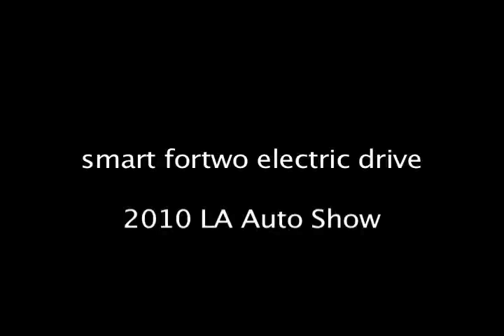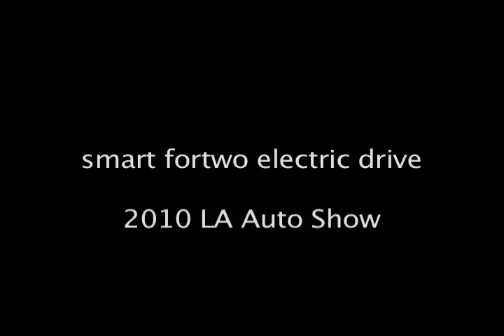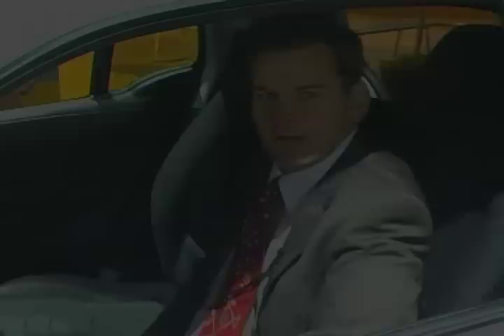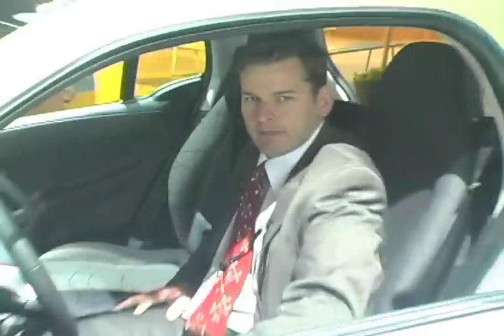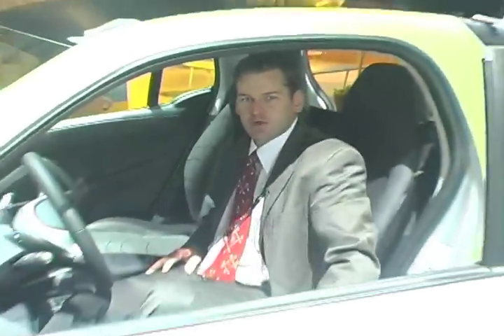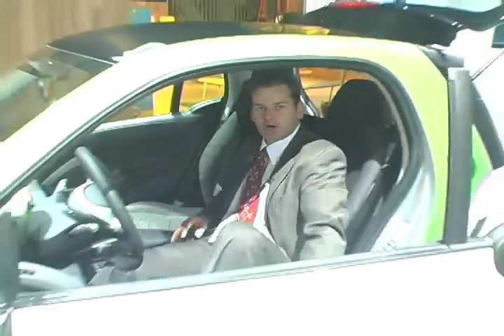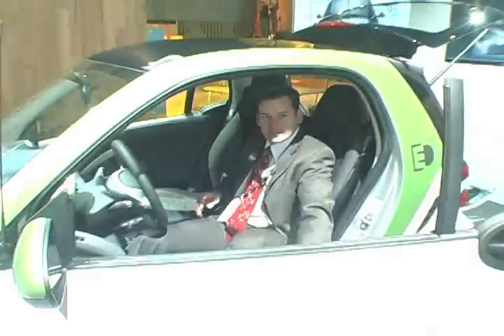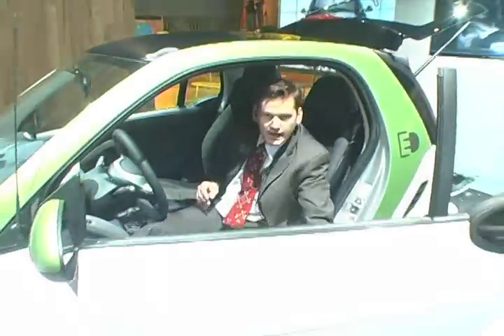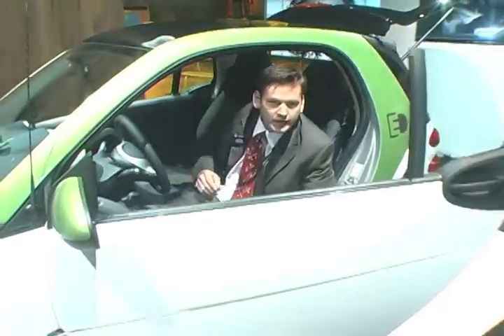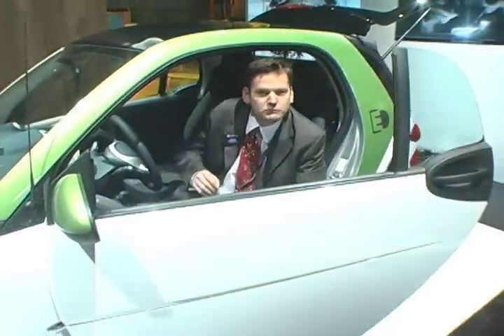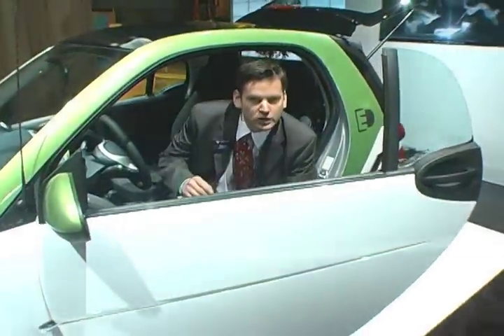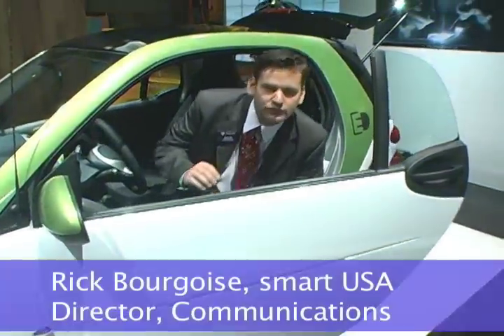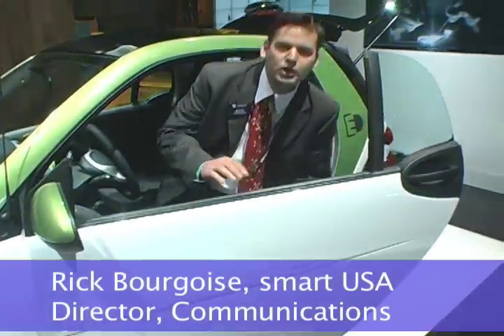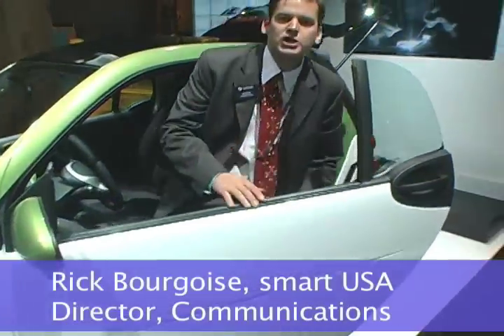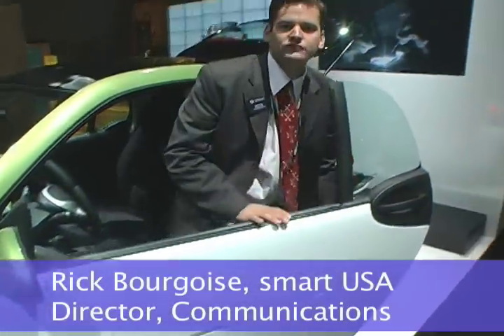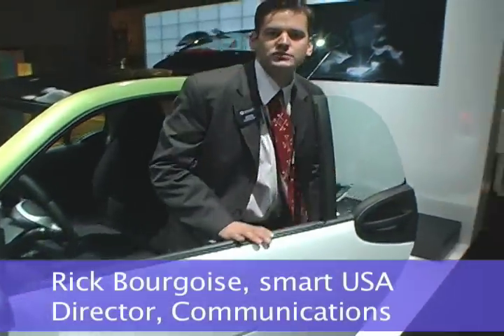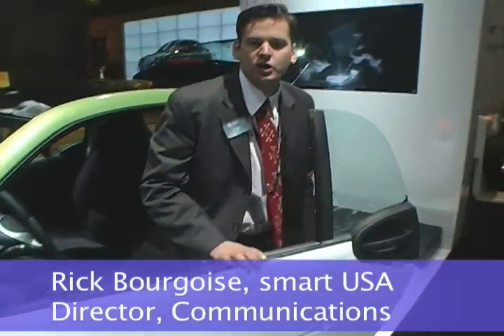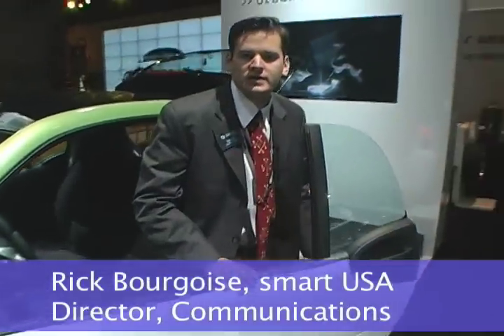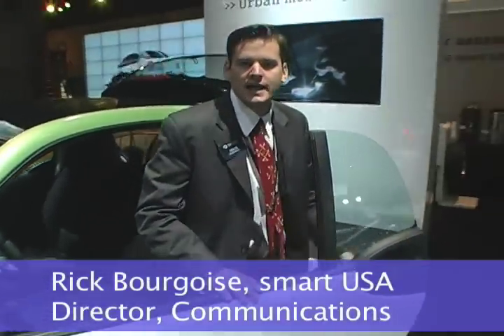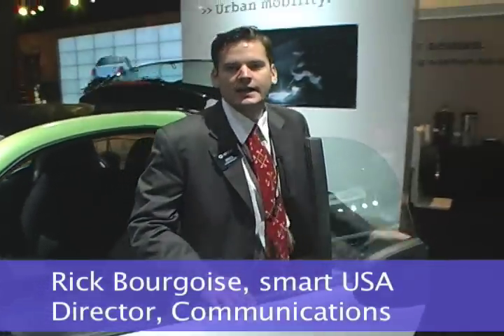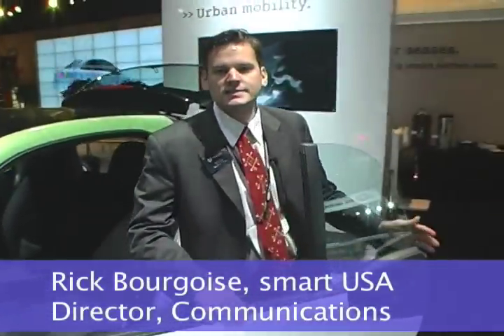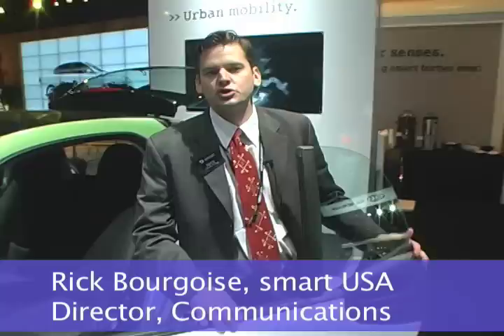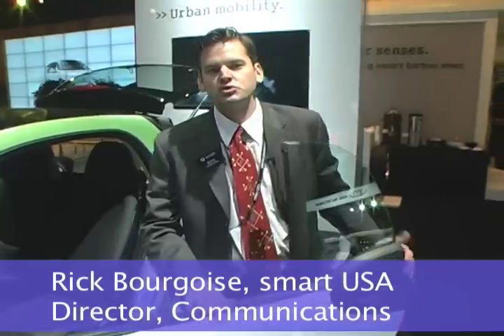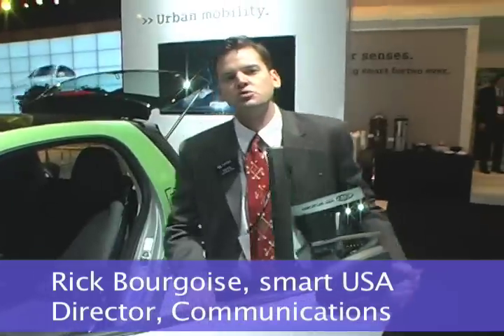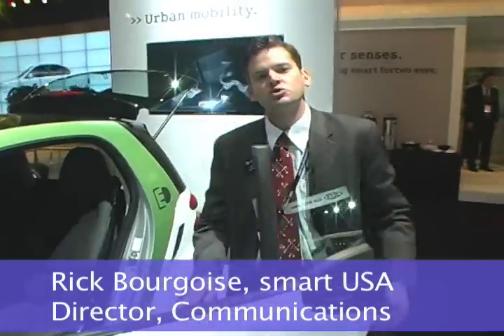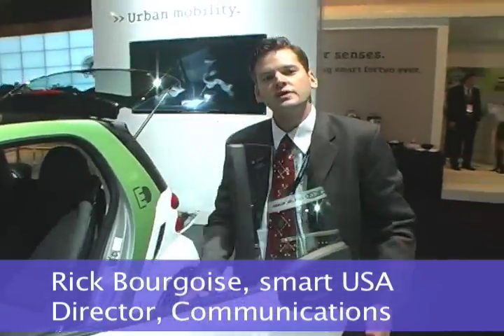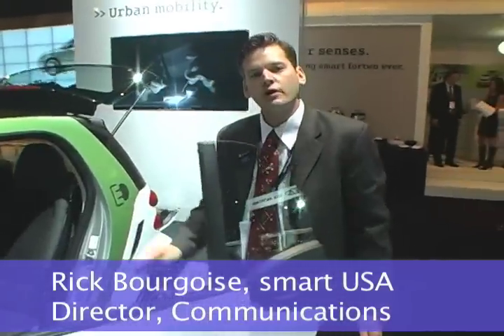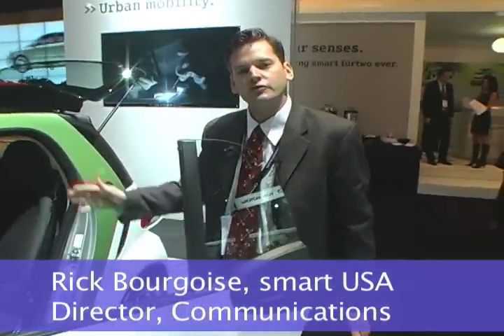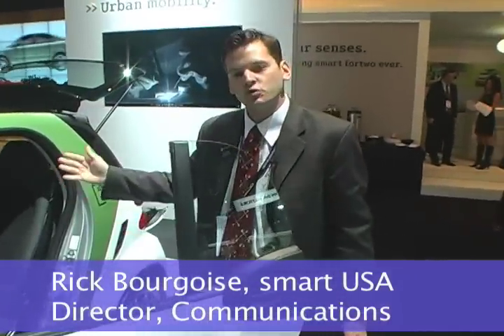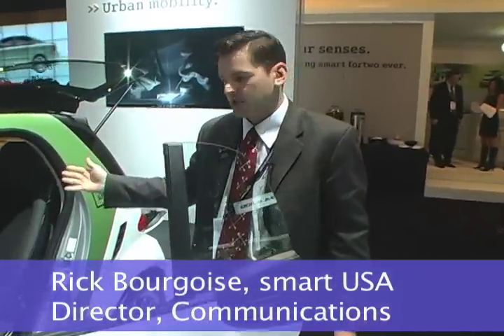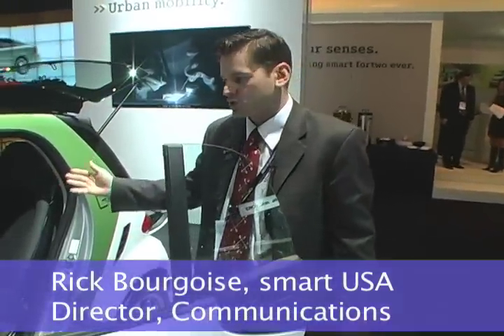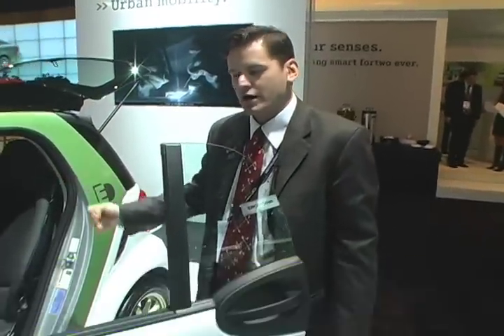Hi, my name is Rick Burgoyz. I'm Director of Communications for SmartUSA, and I'd like to introduce you to the Smart for Two electric drive.